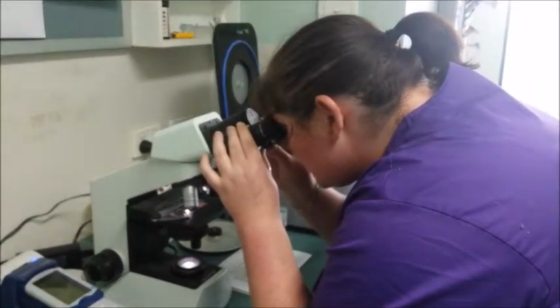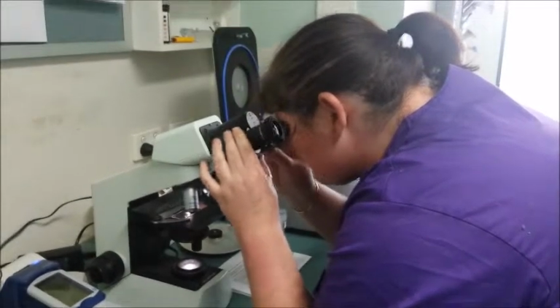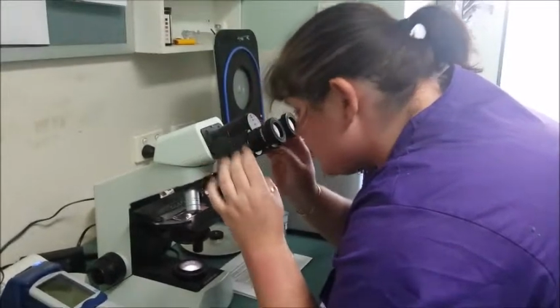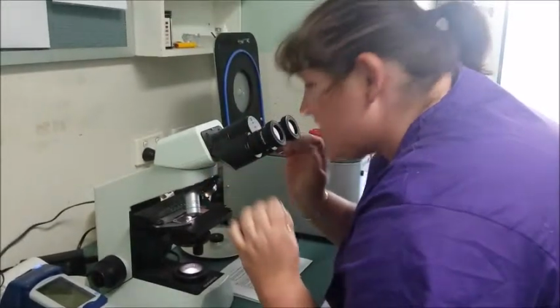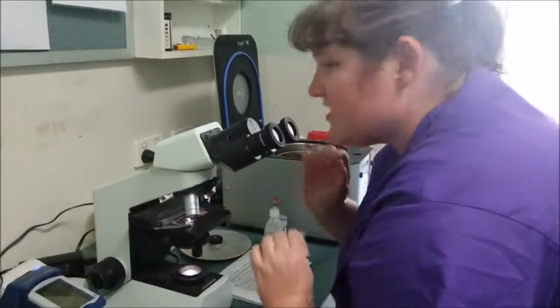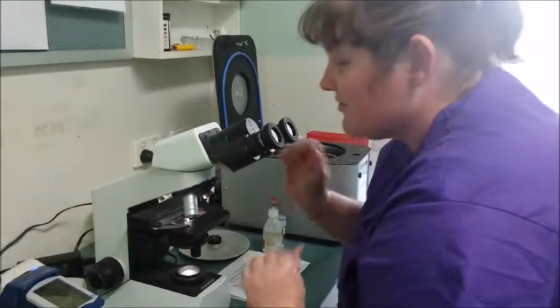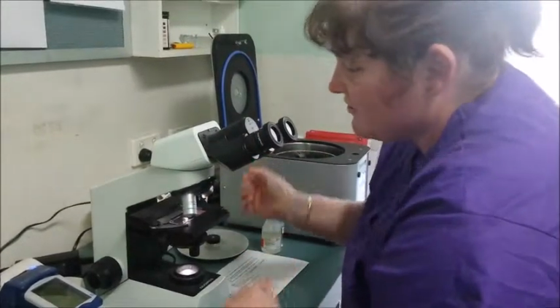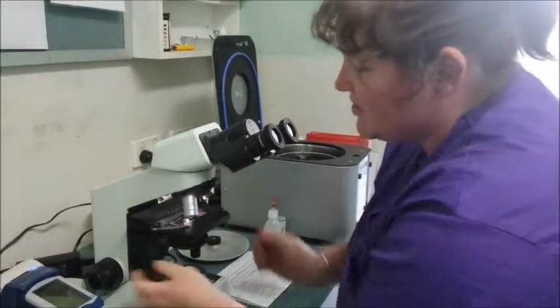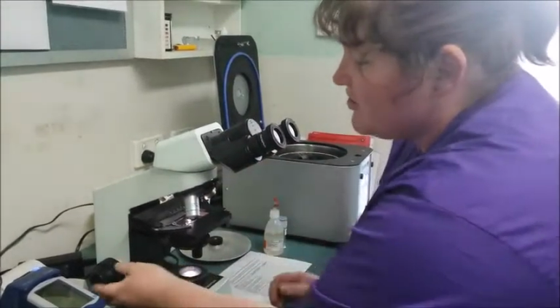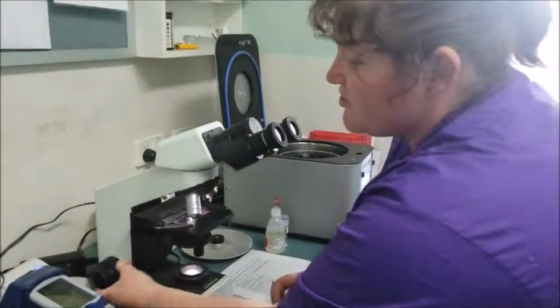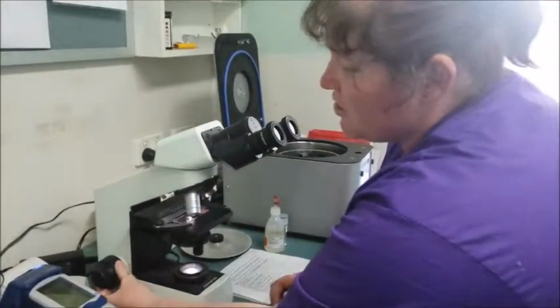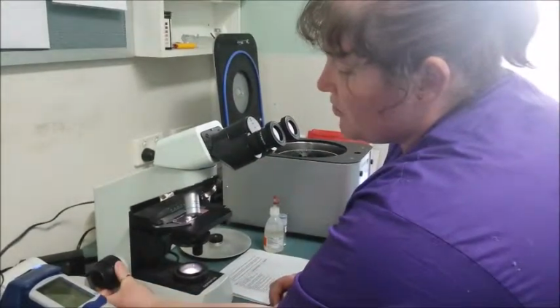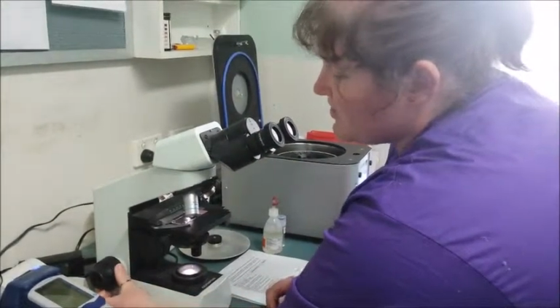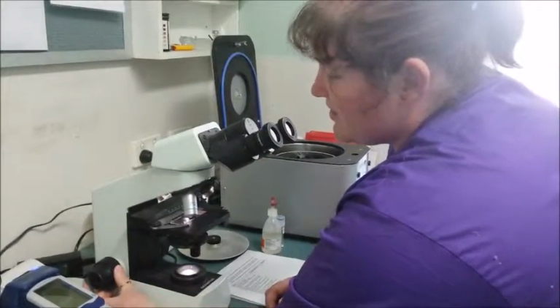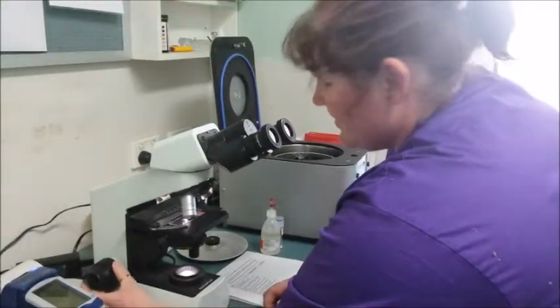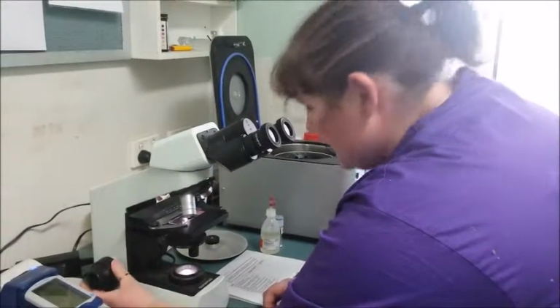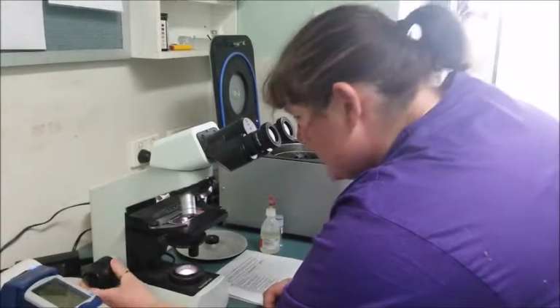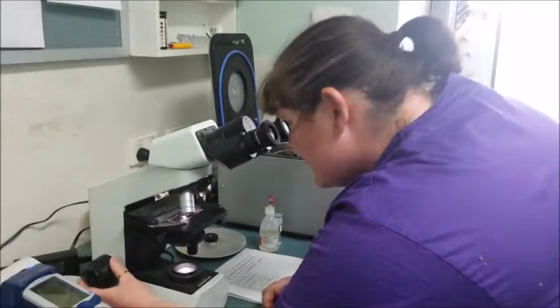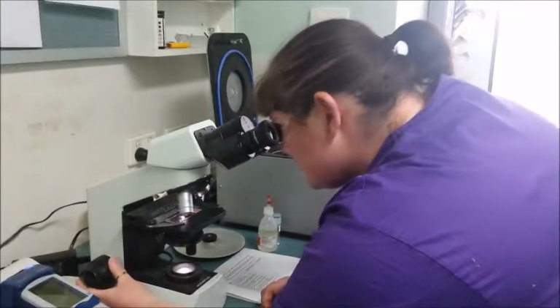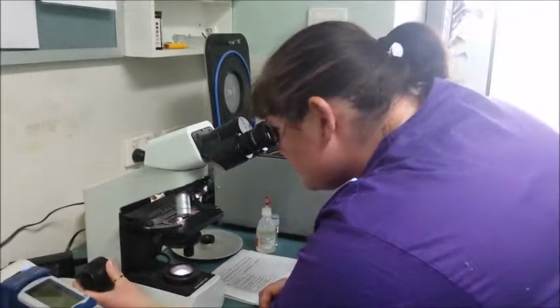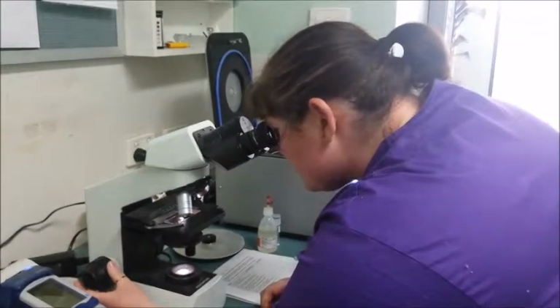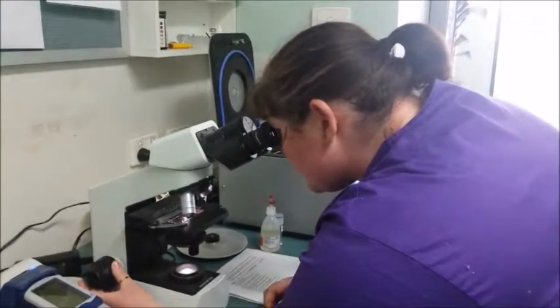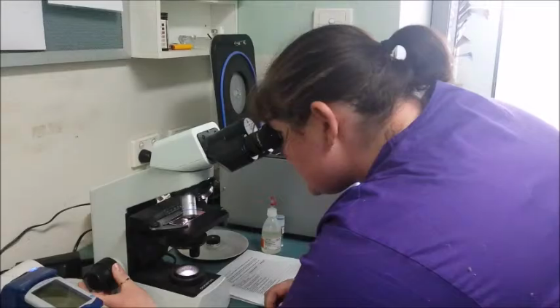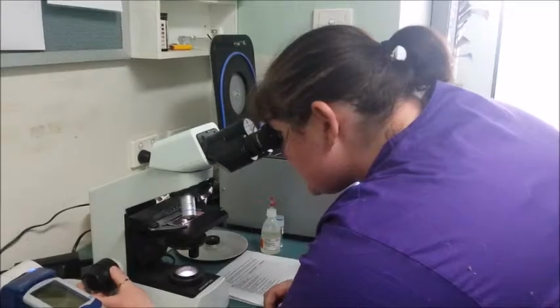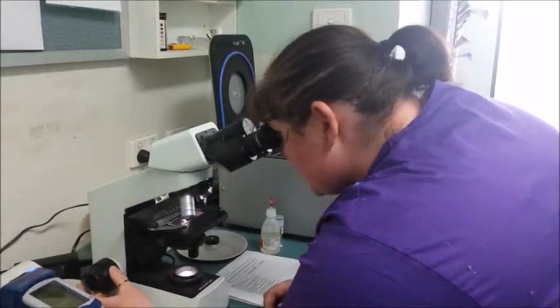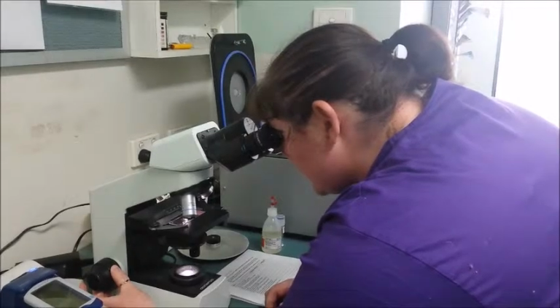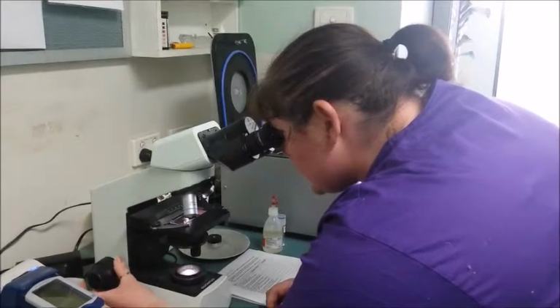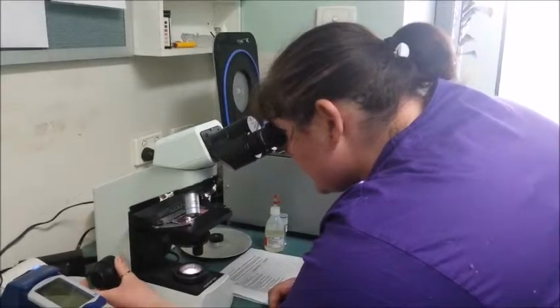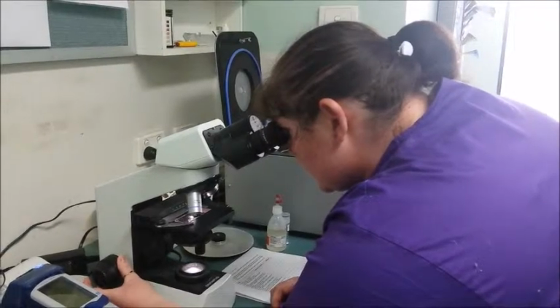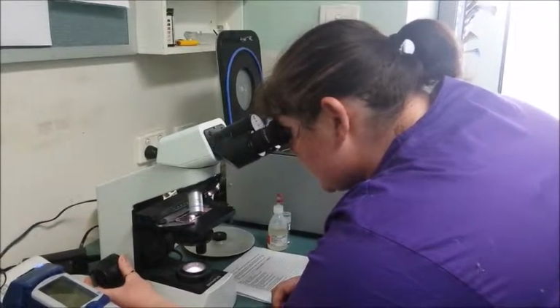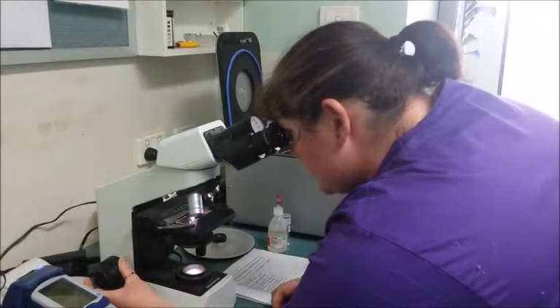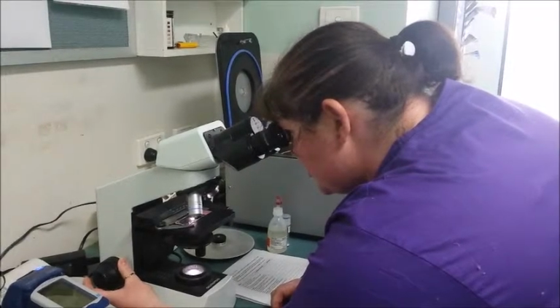Once you have a single field of vision, use the coarse focus and get a clear image.